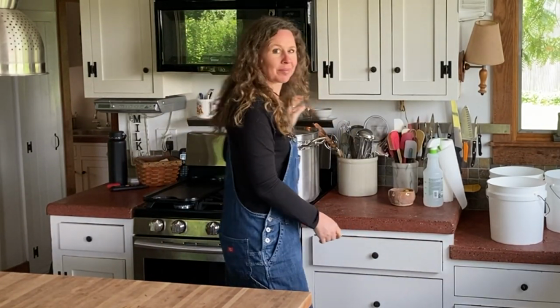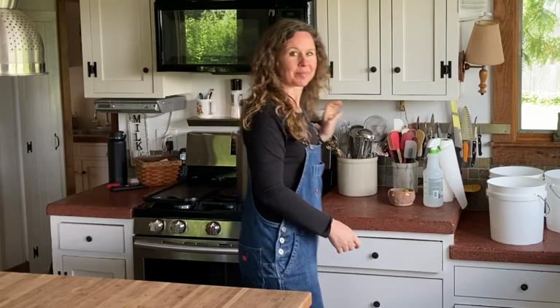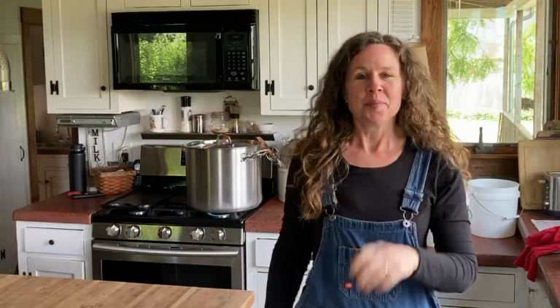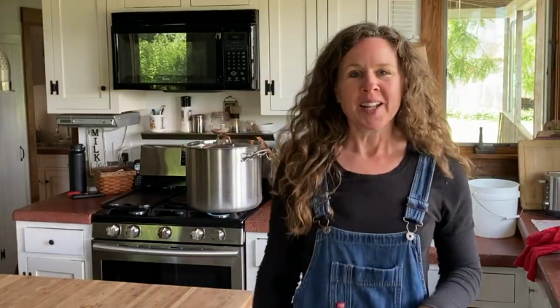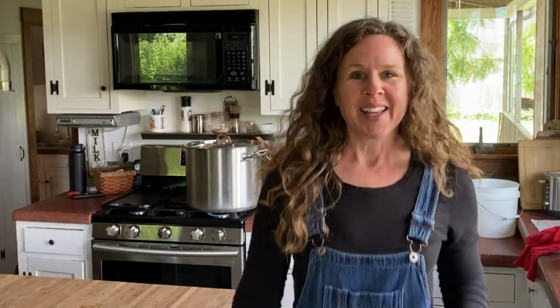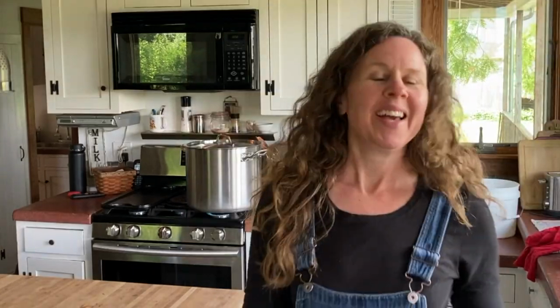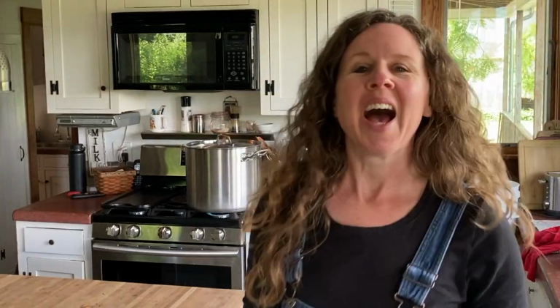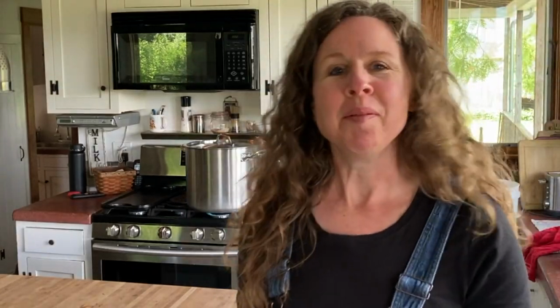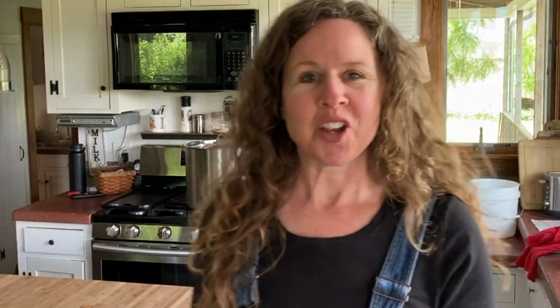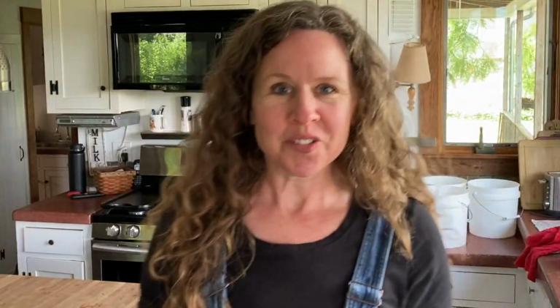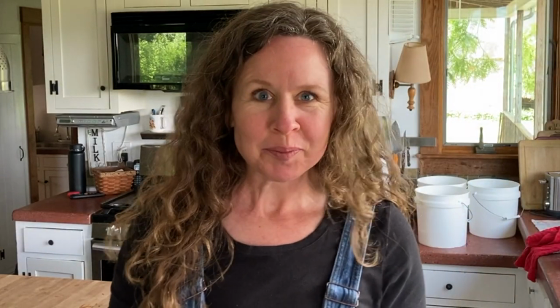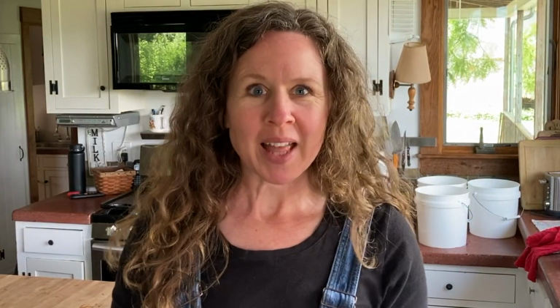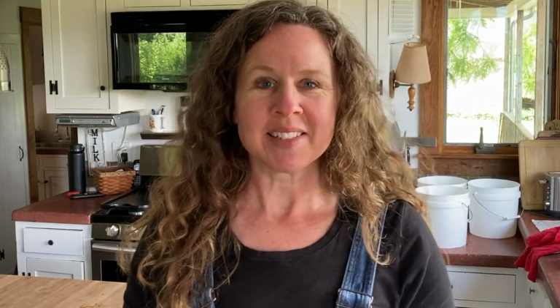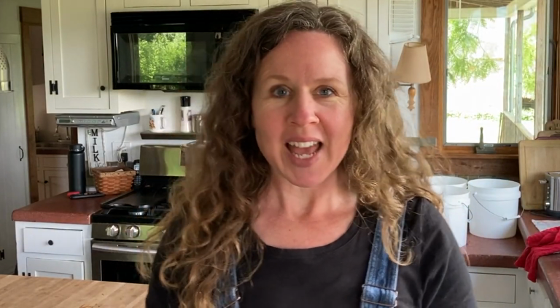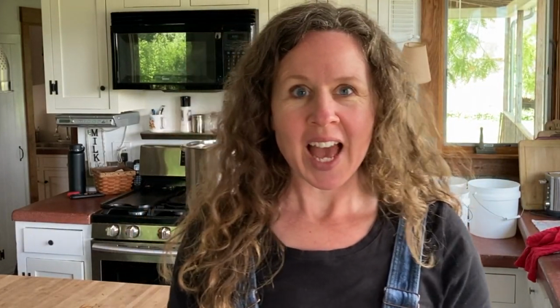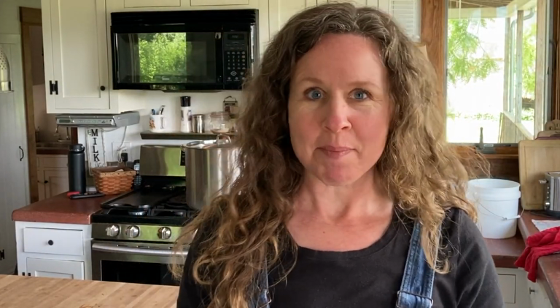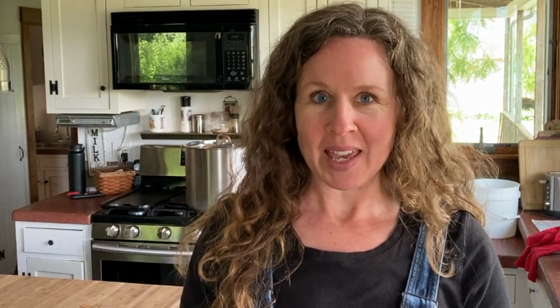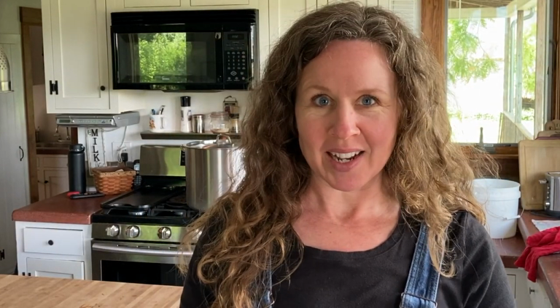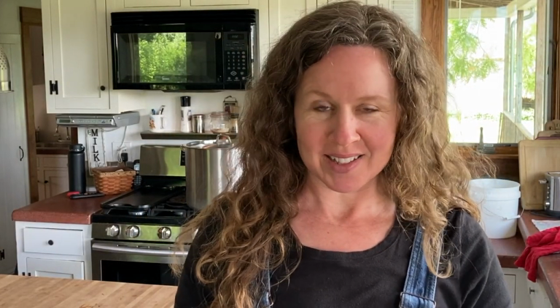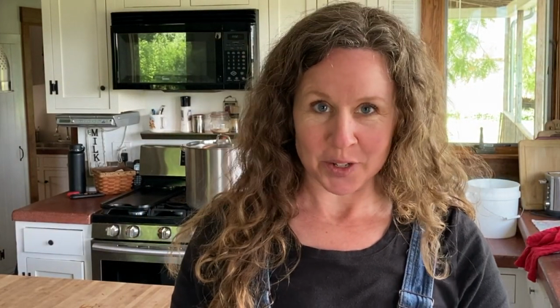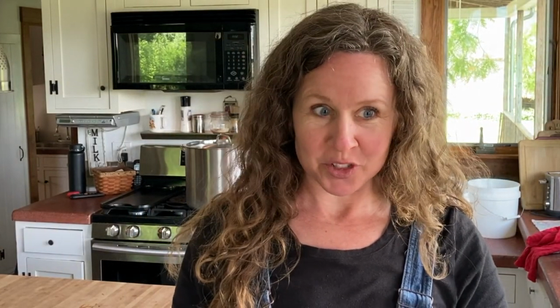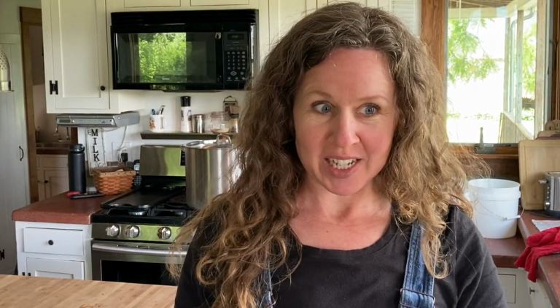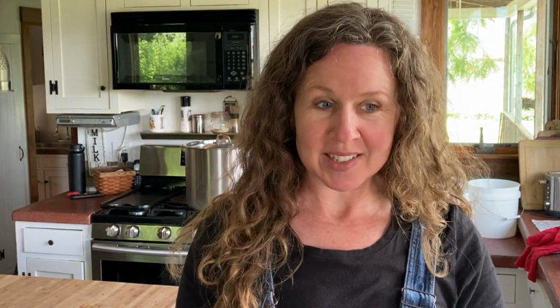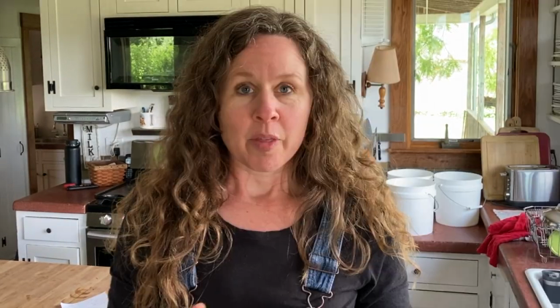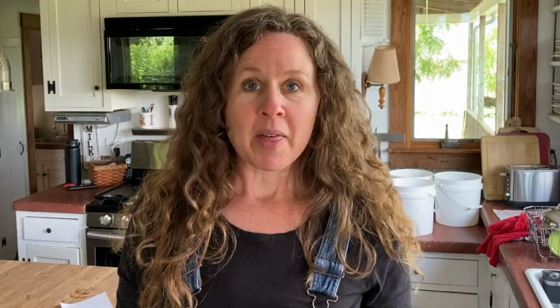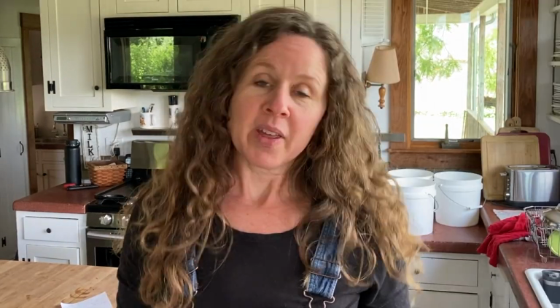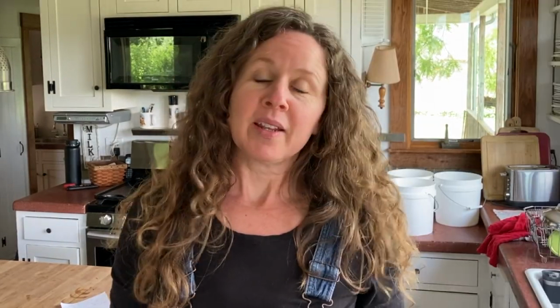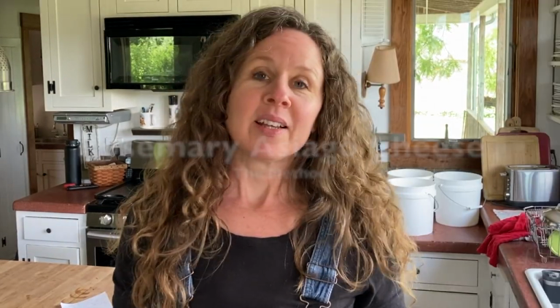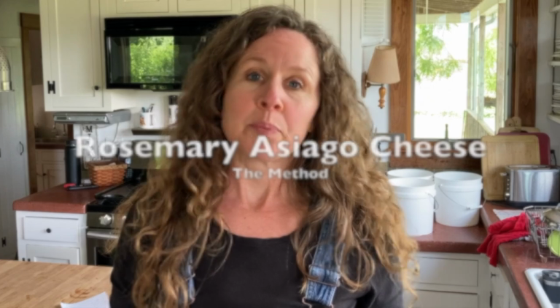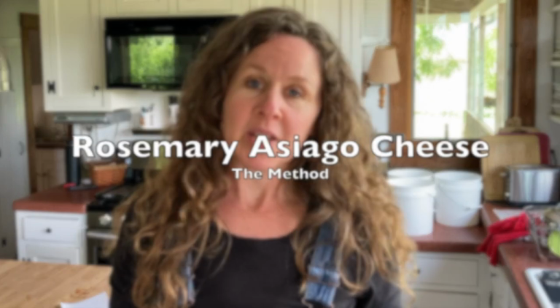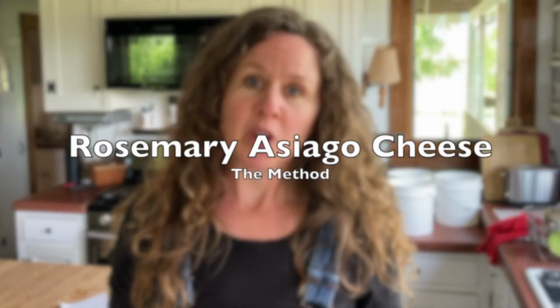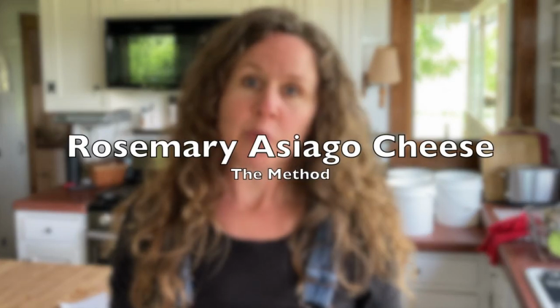Good morning! I'm Jennifer and today I am making an Asiago cheese. The method is pretty straightforward.